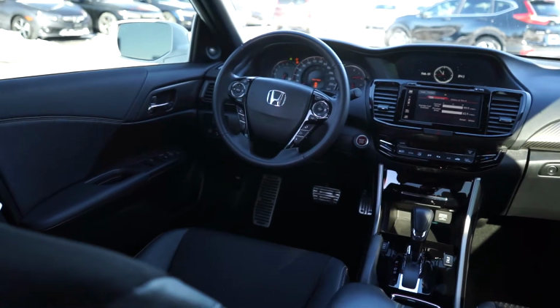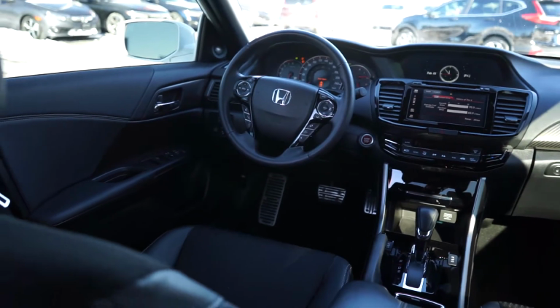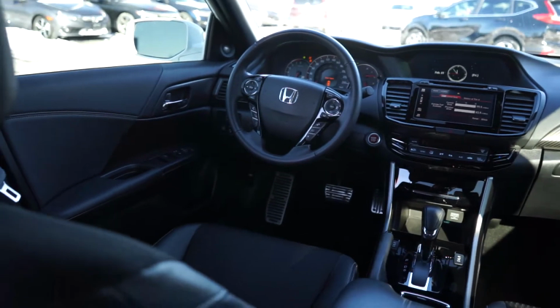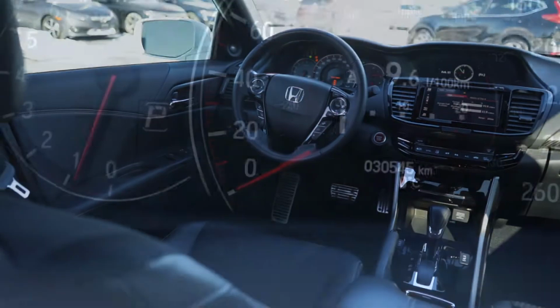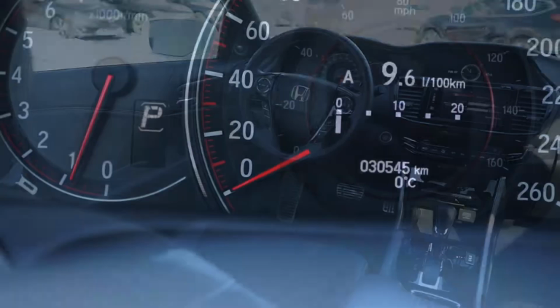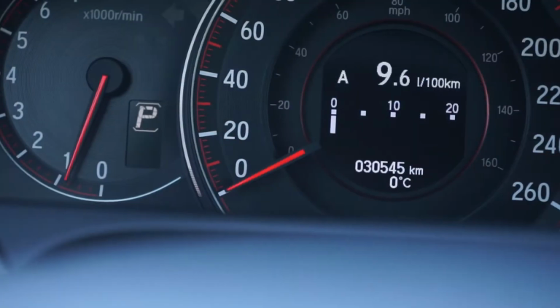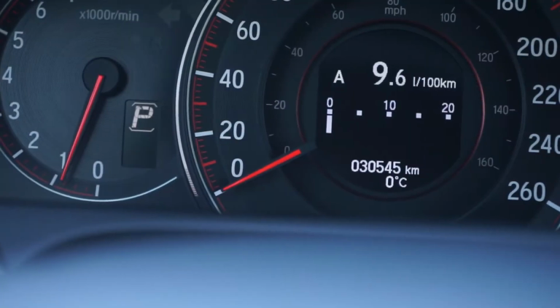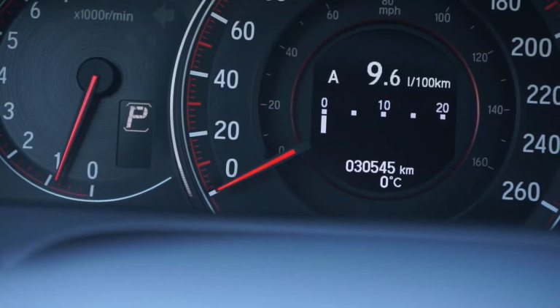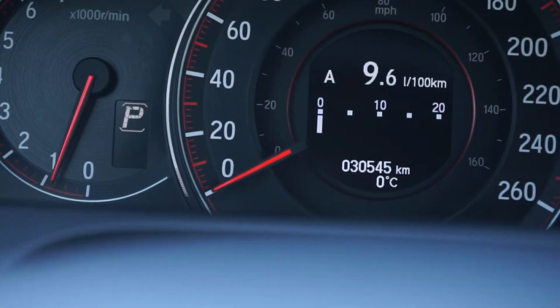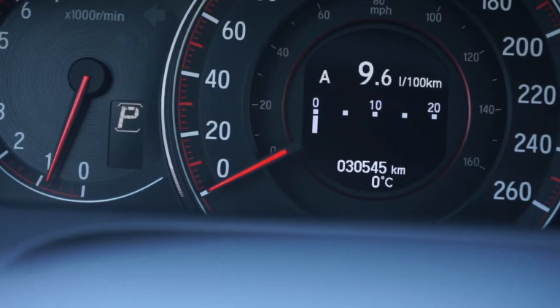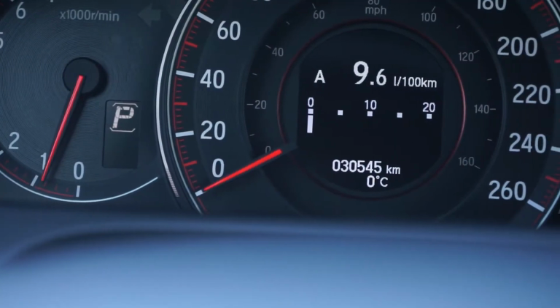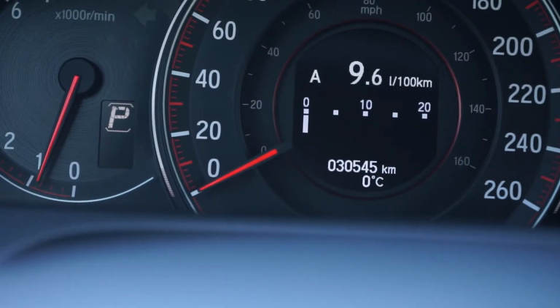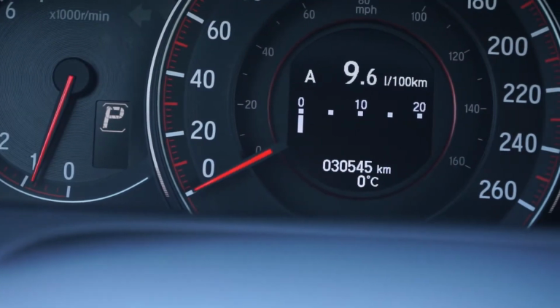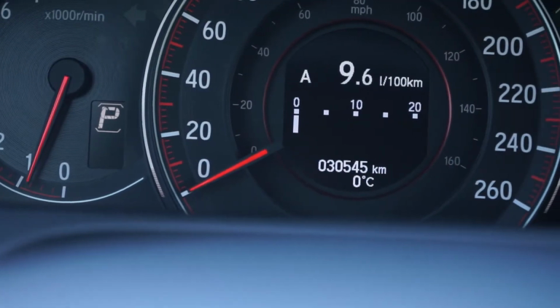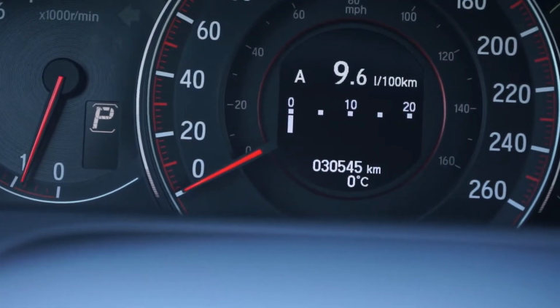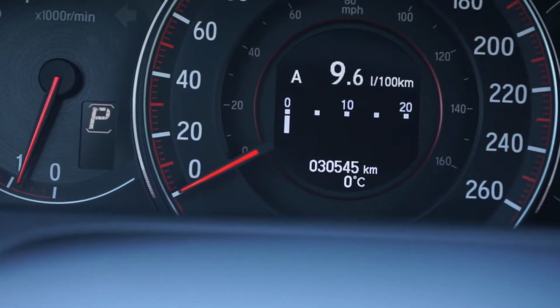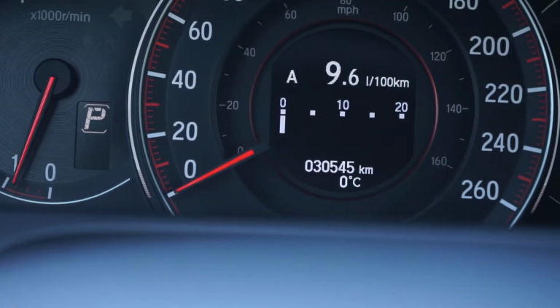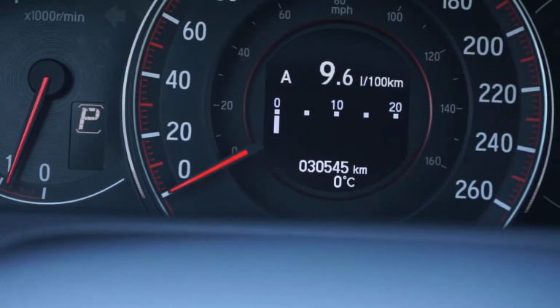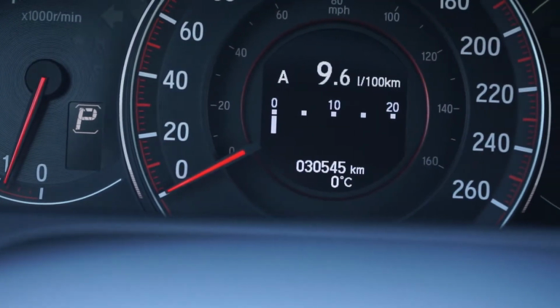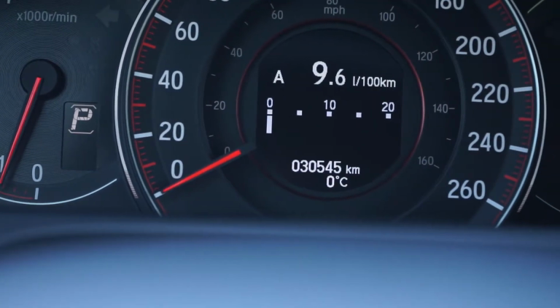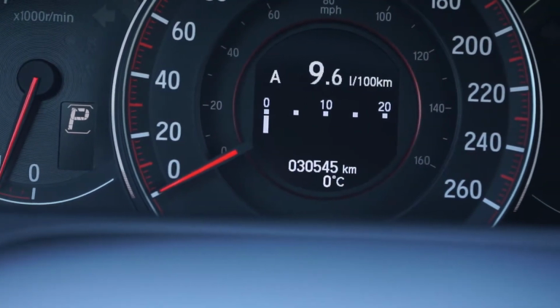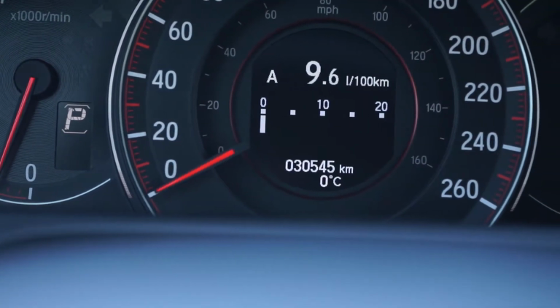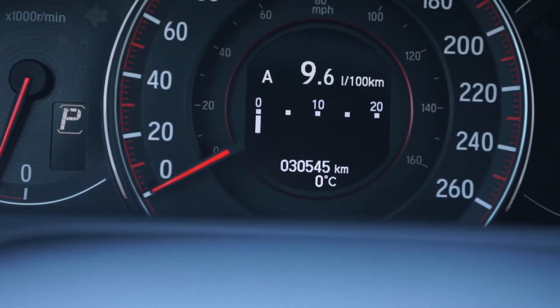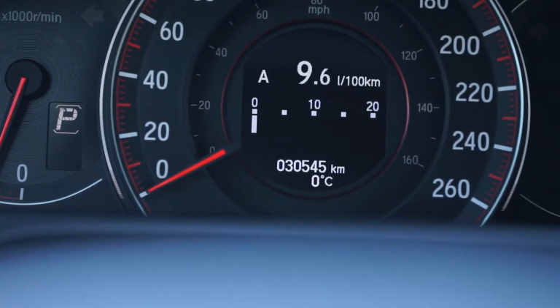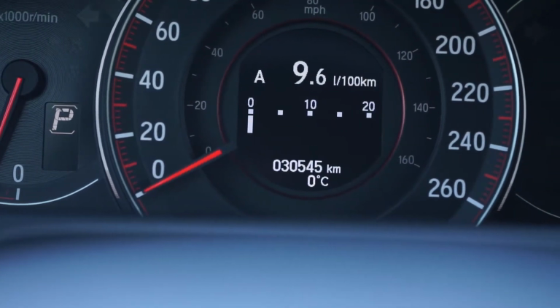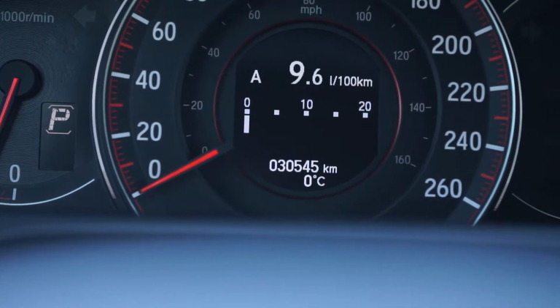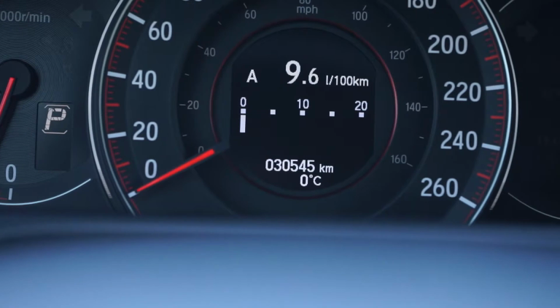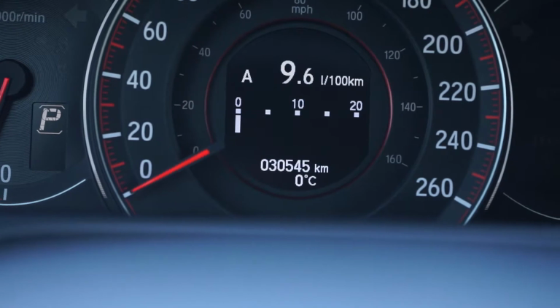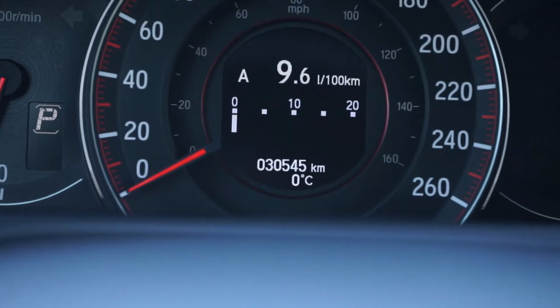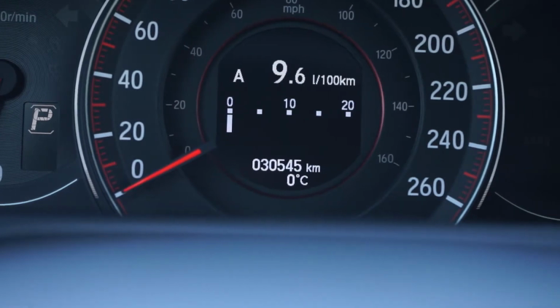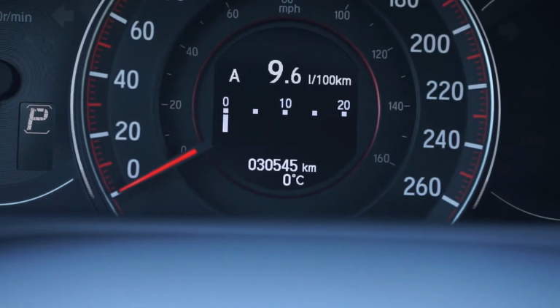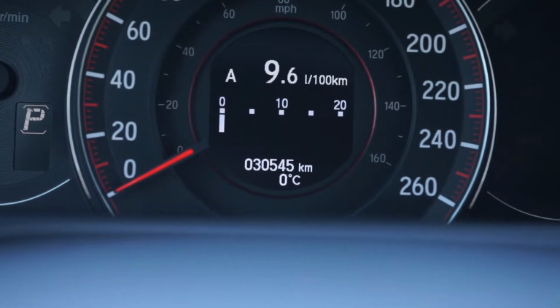The 2.4L VTEC motor has all up-to-date fluids and filters and just over 30,000 miles on it.